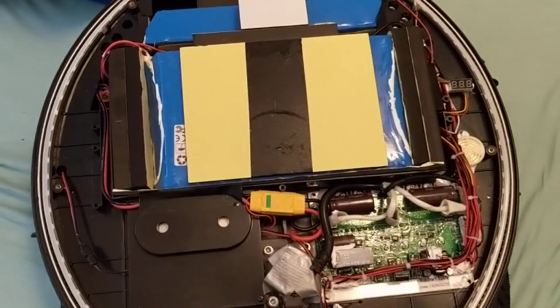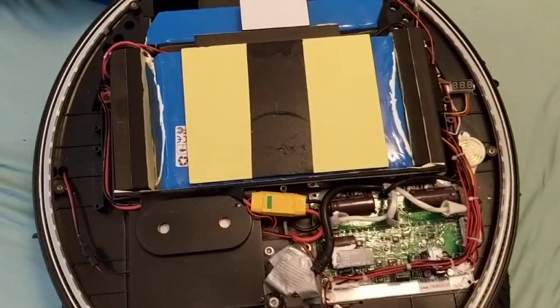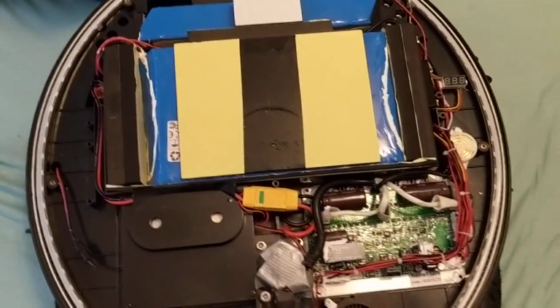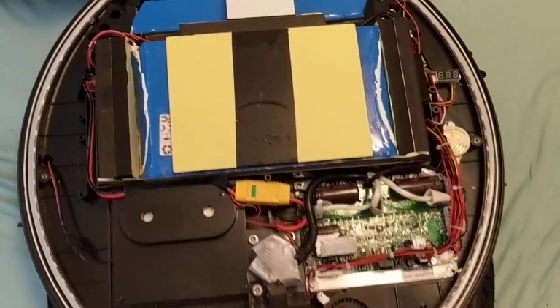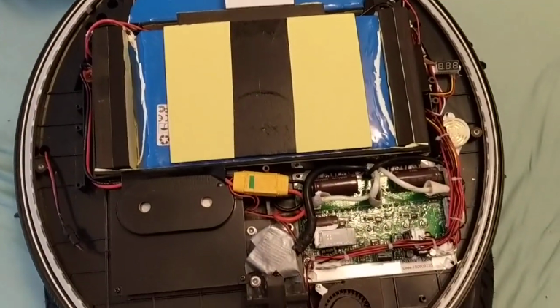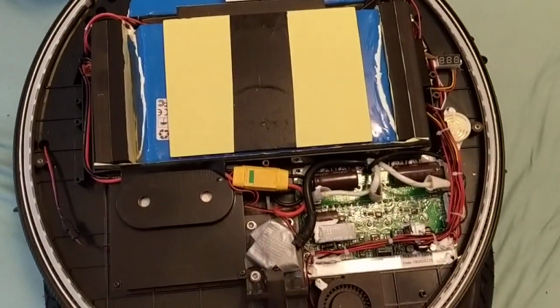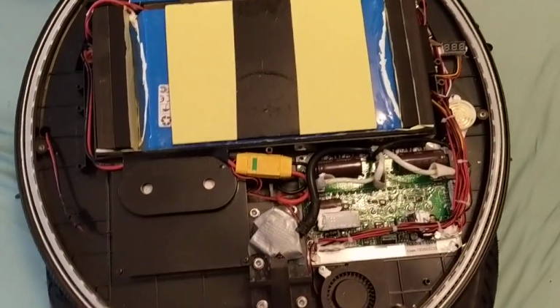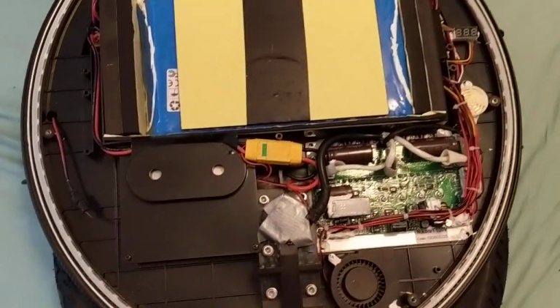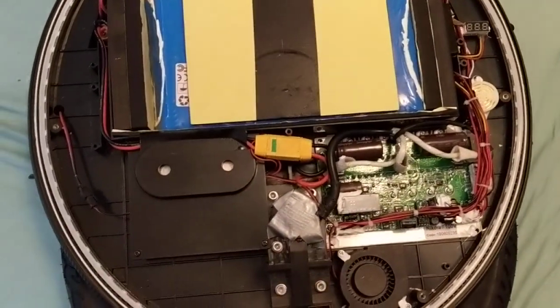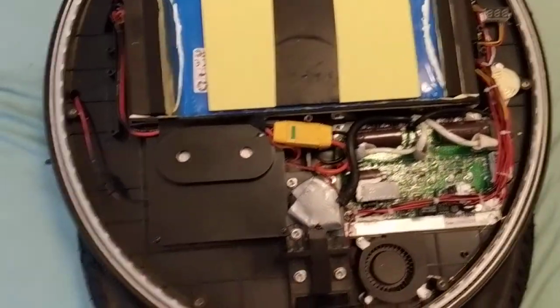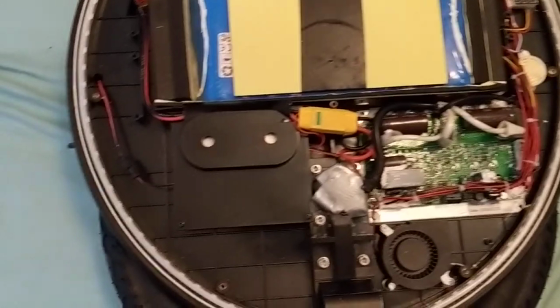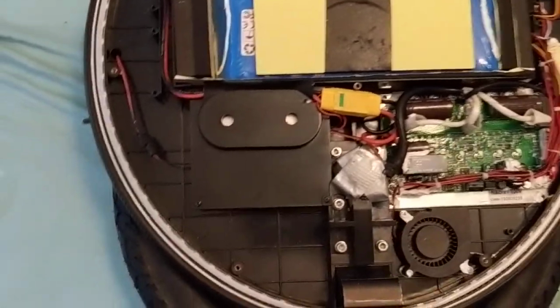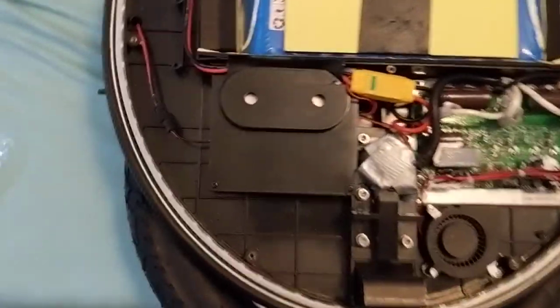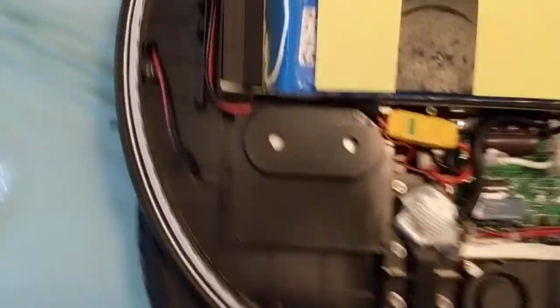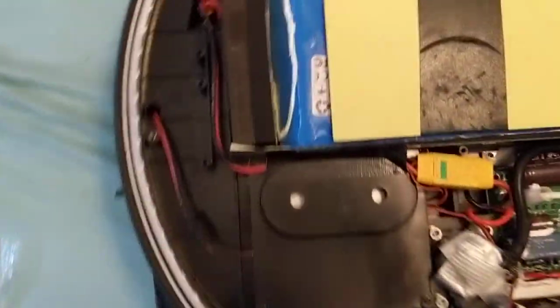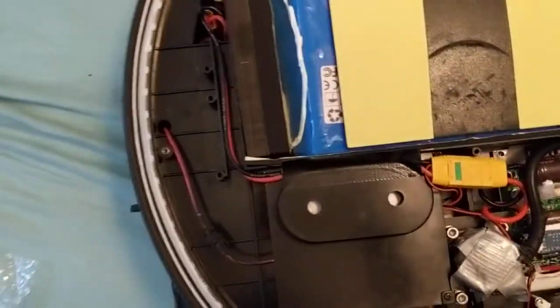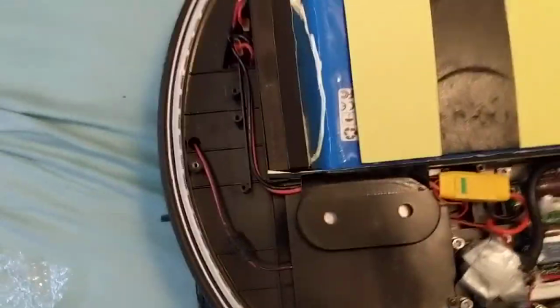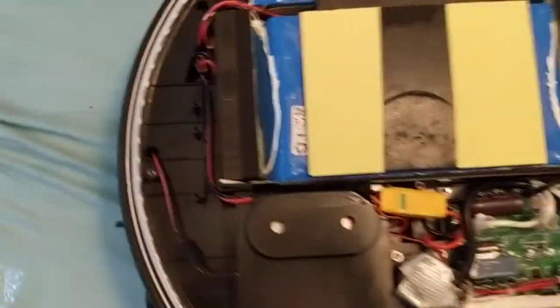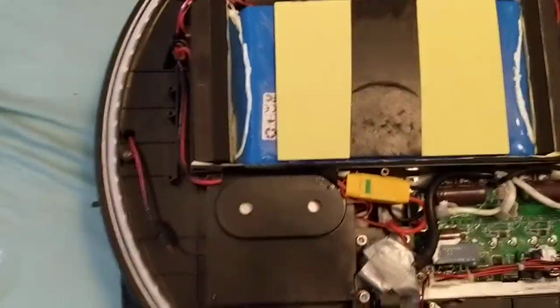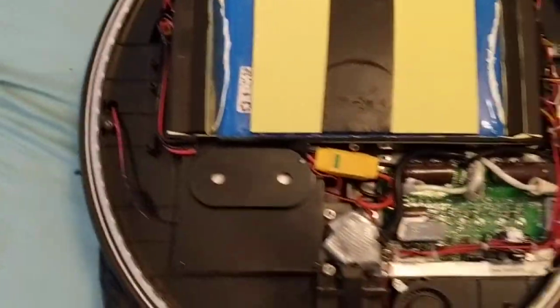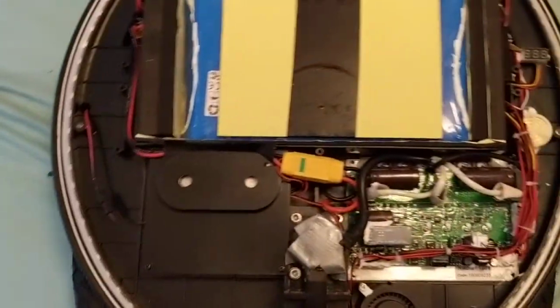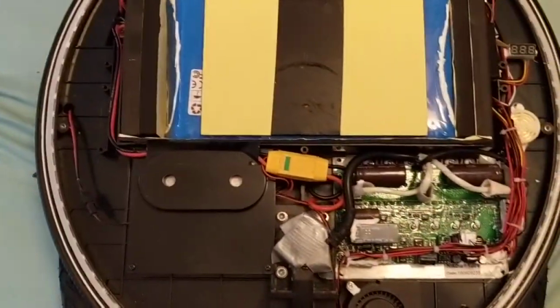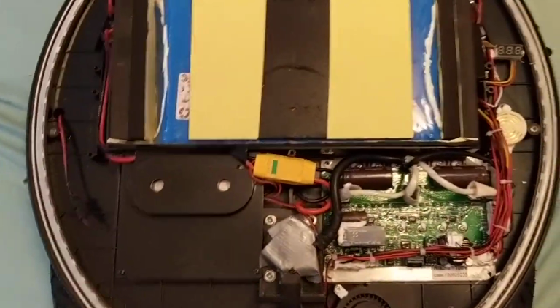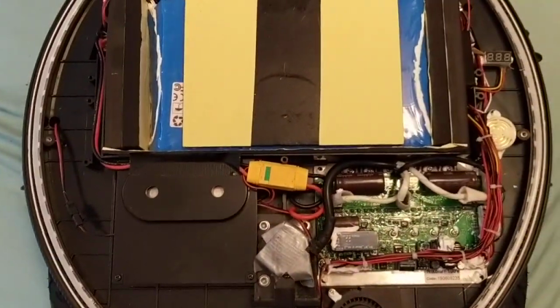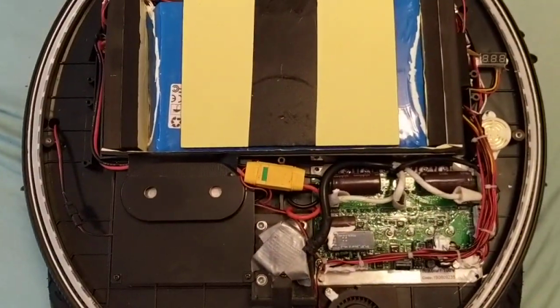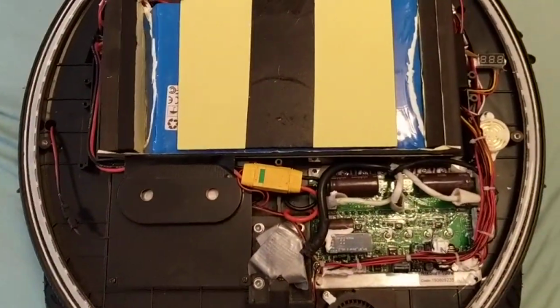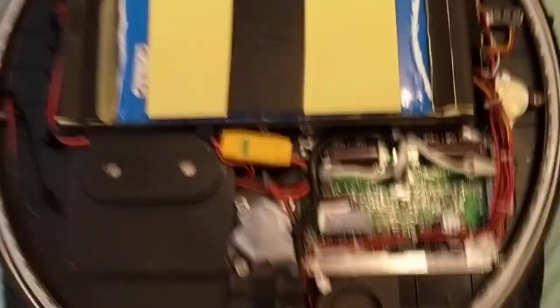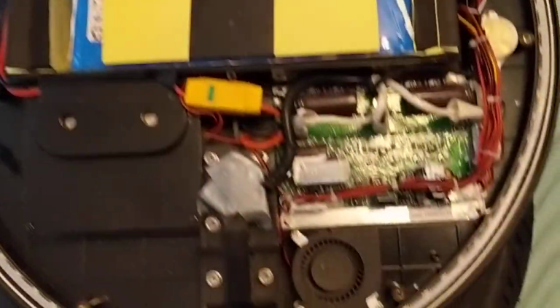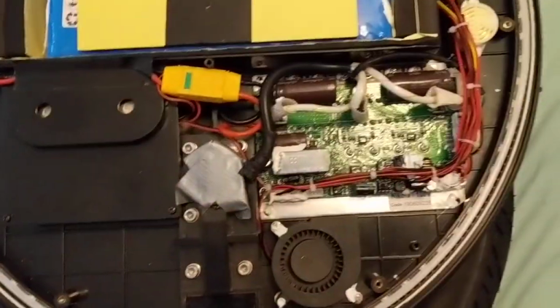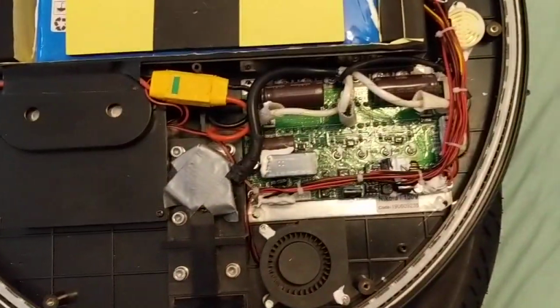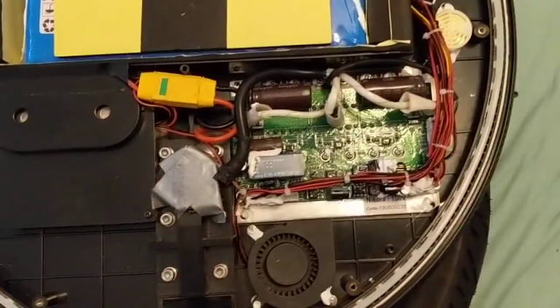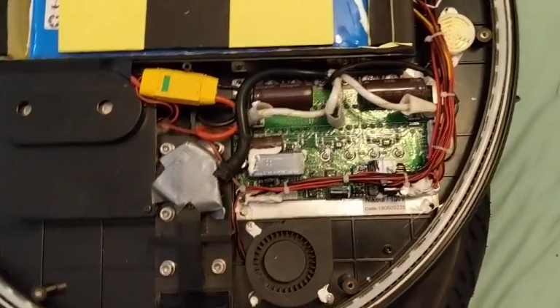So this is what you're going to see on the inside — this is on the right side of the wheel. You've got your control board here.